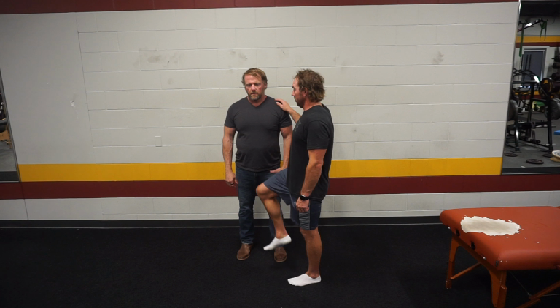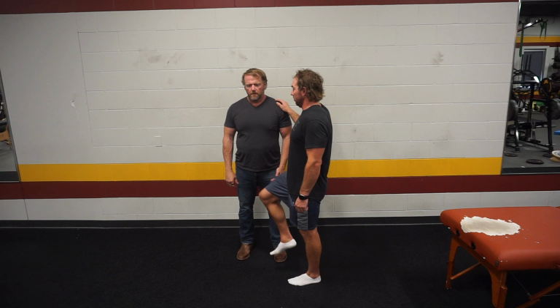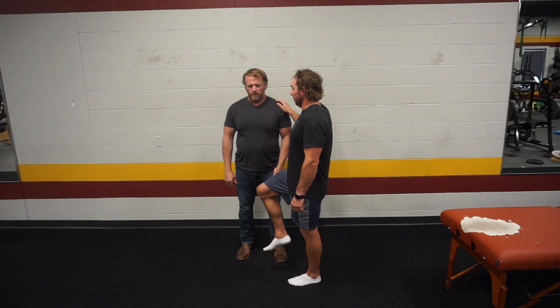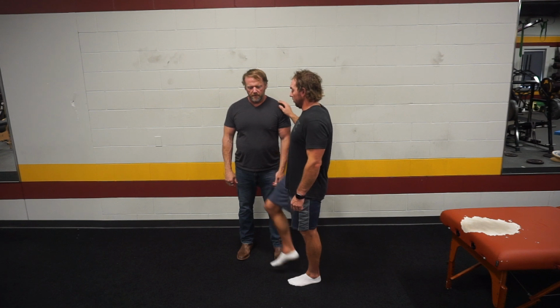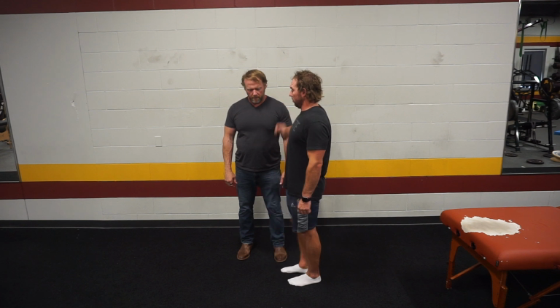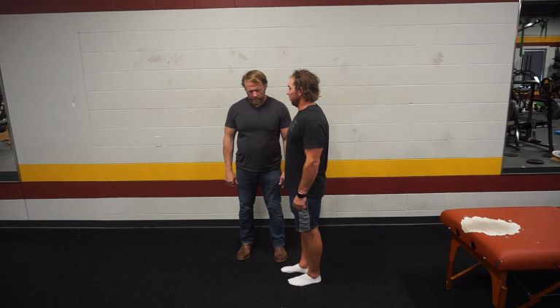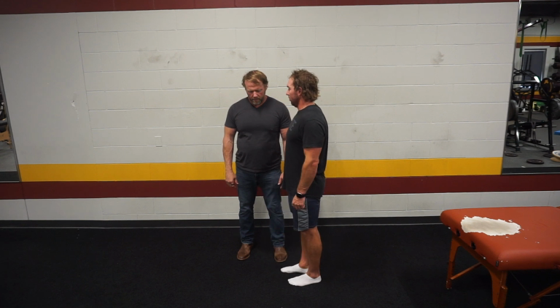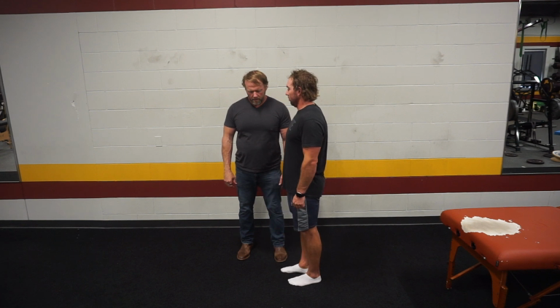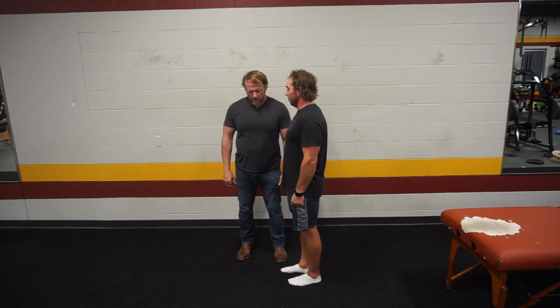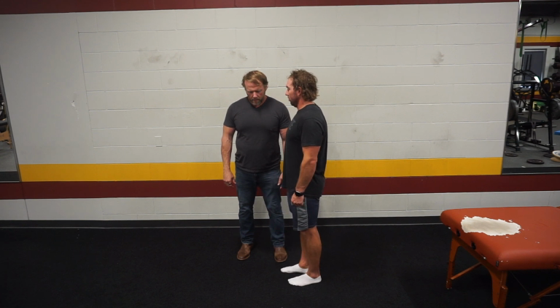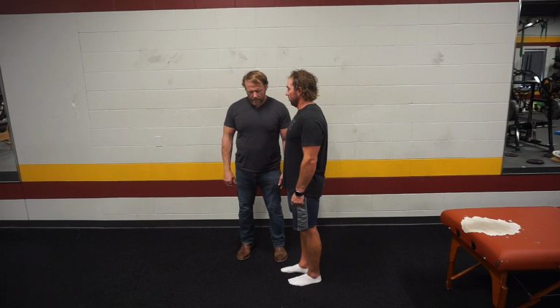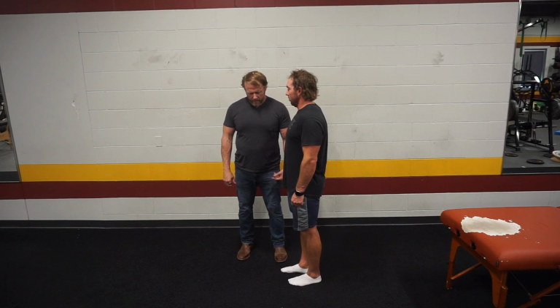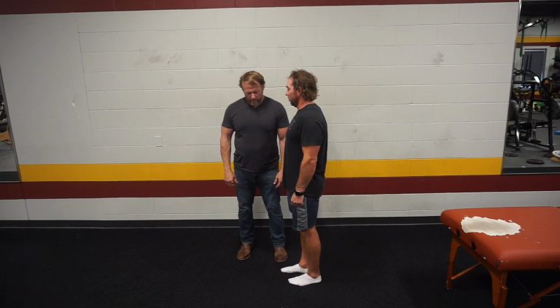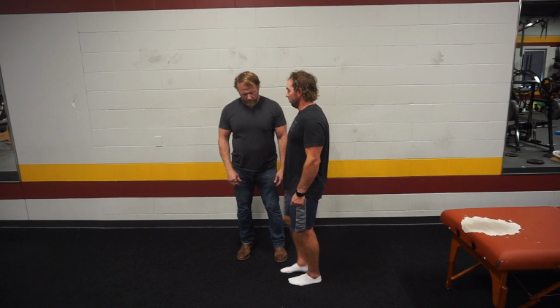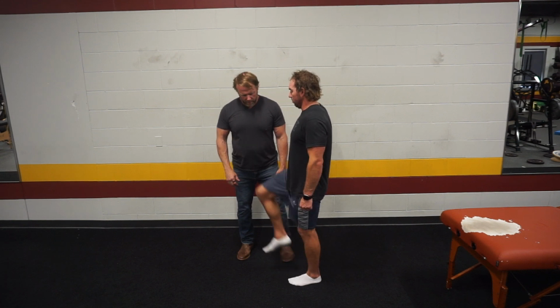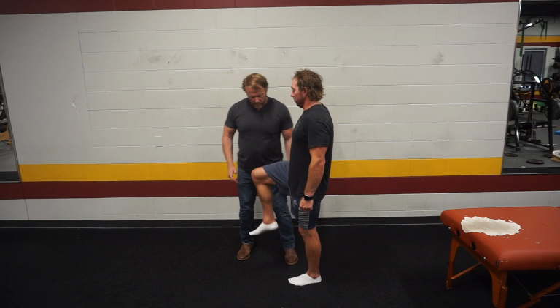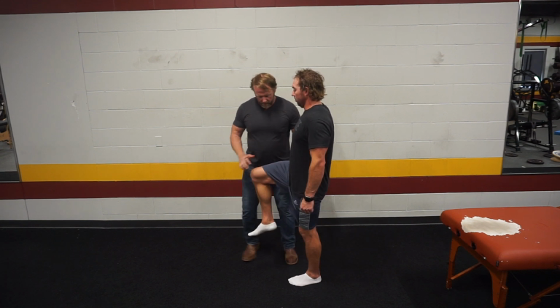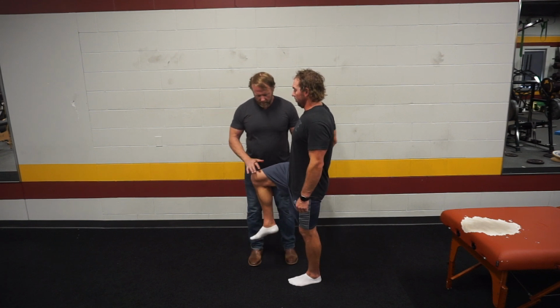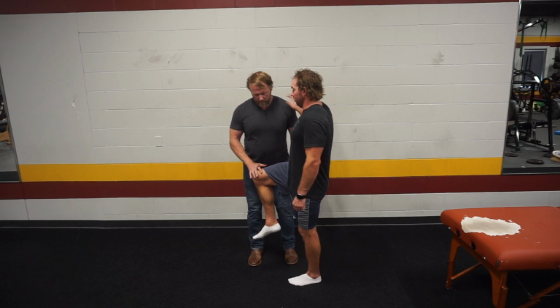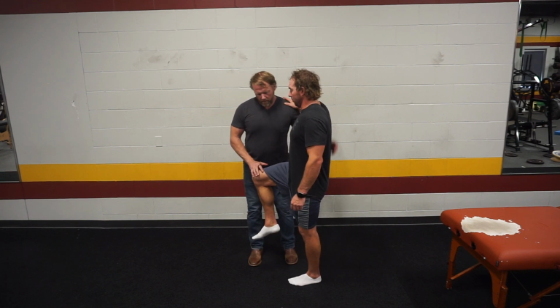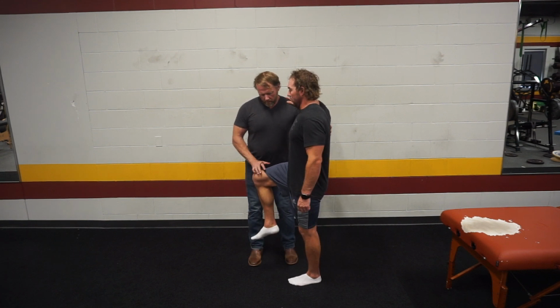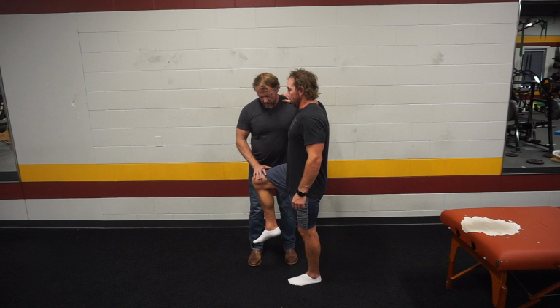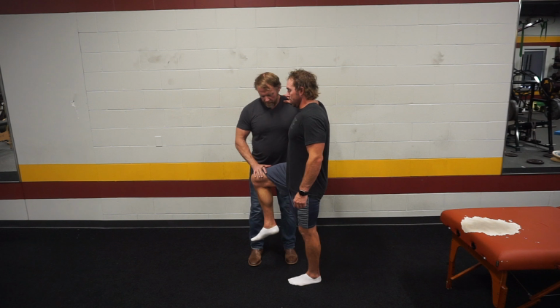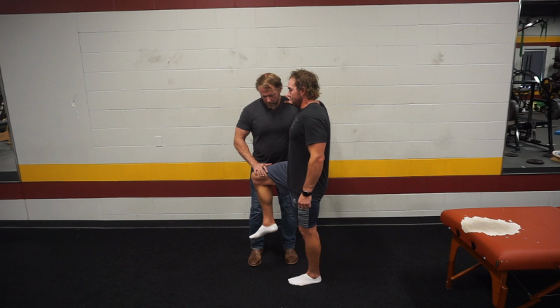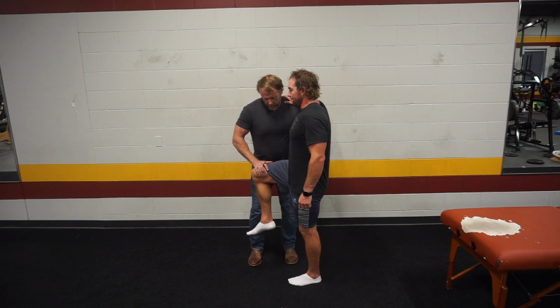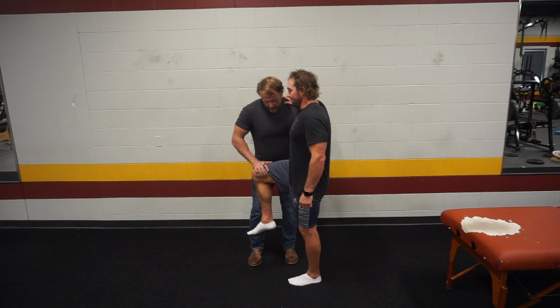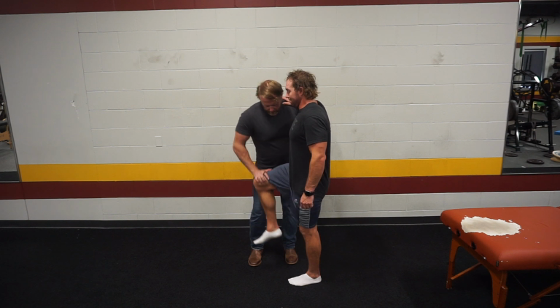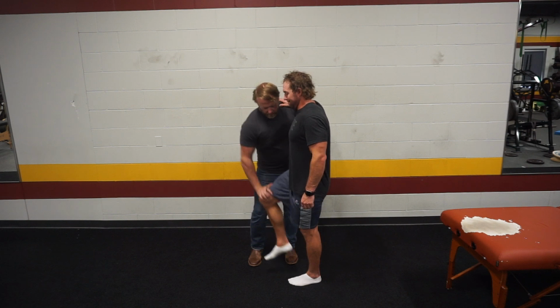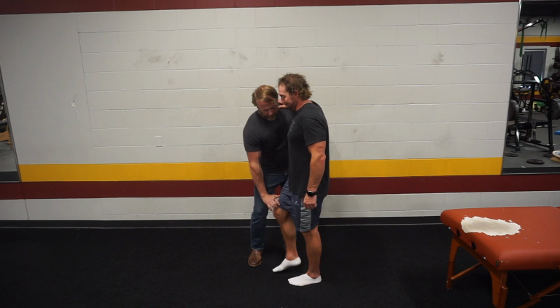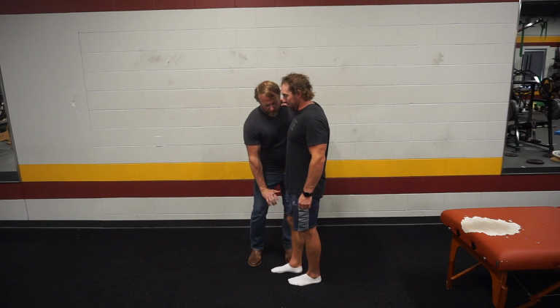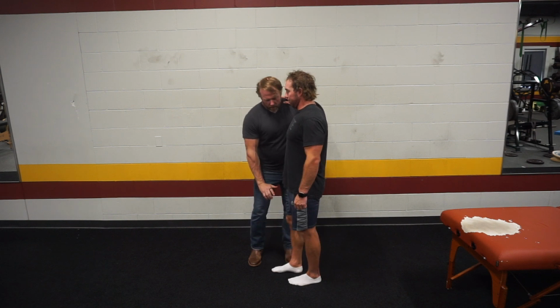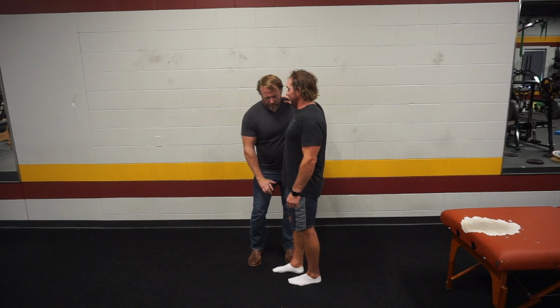All right, ready, lift it up, hold on to me. Ready, go. Fail. Okay.